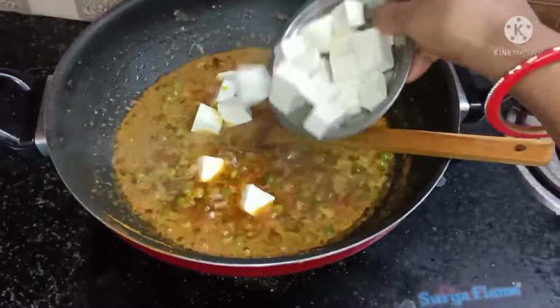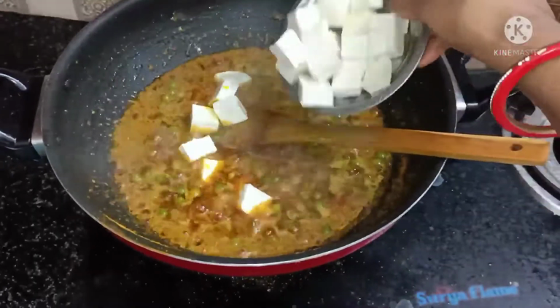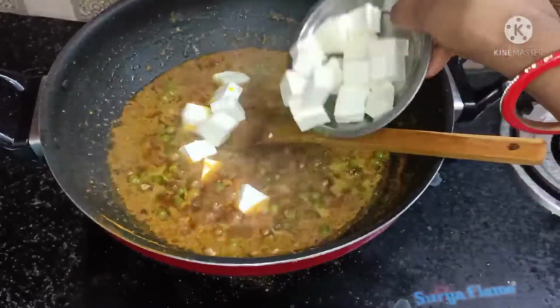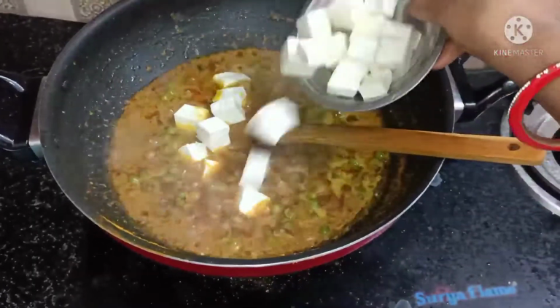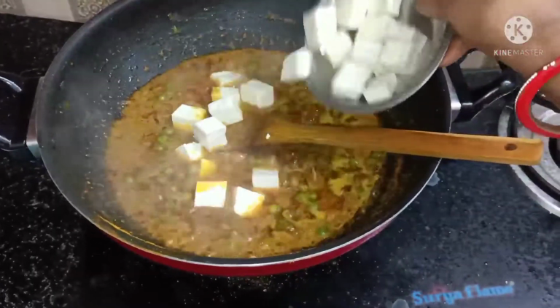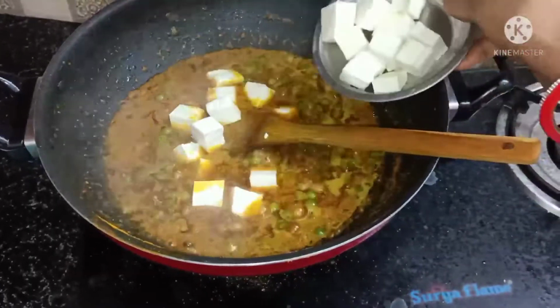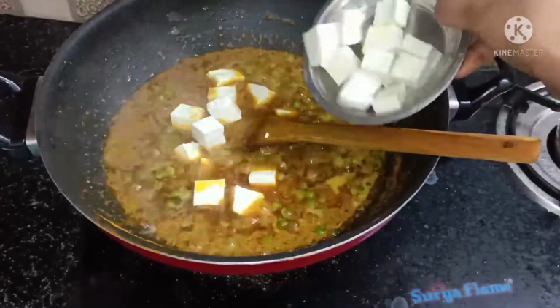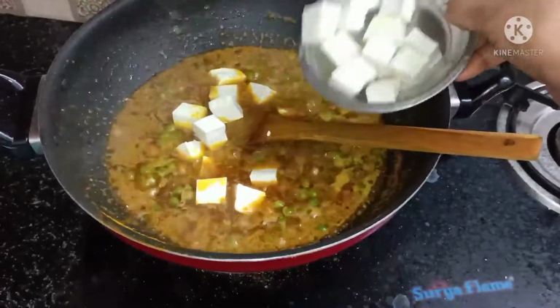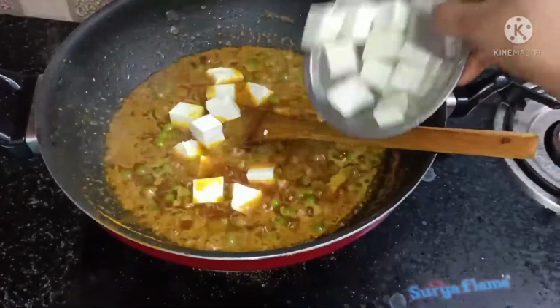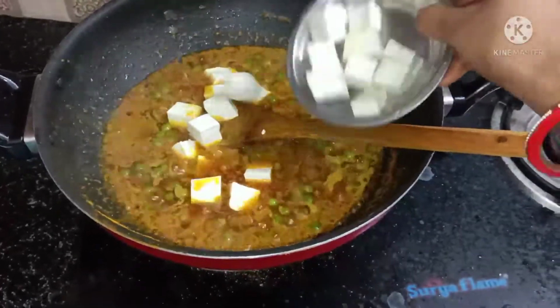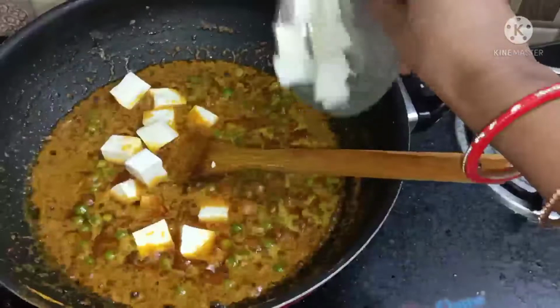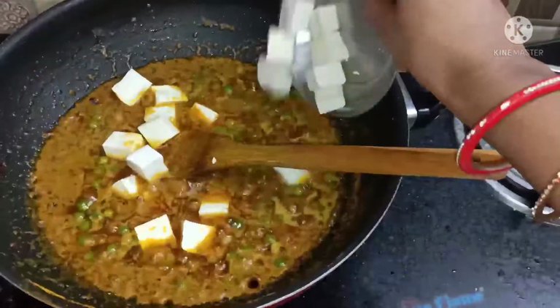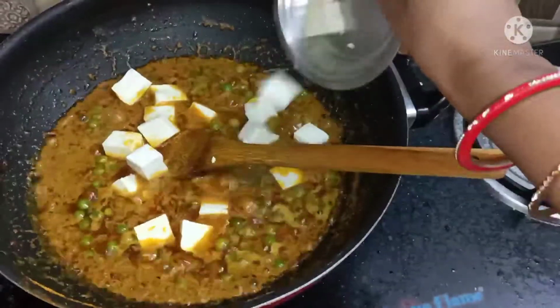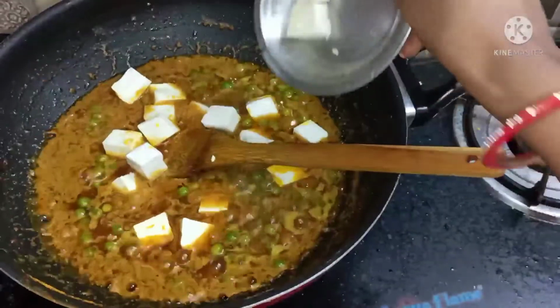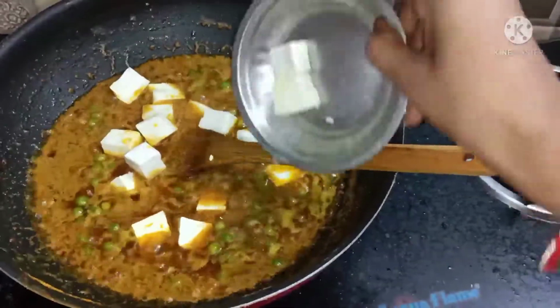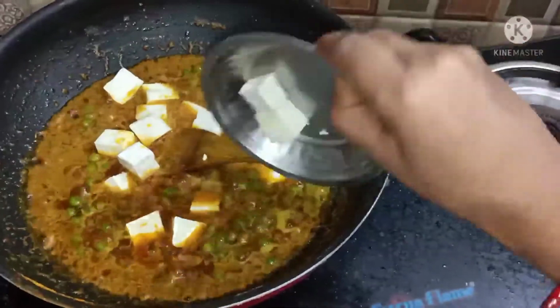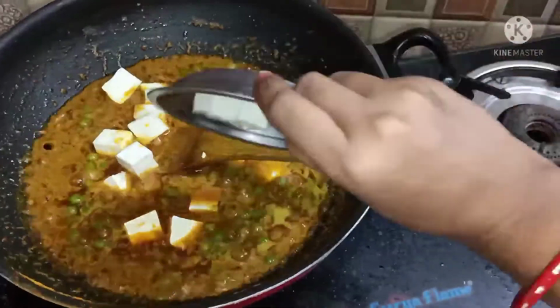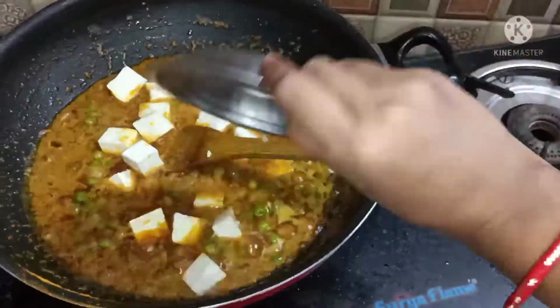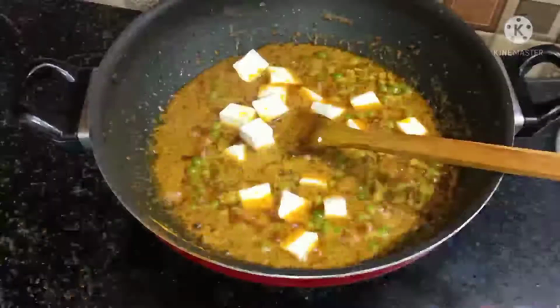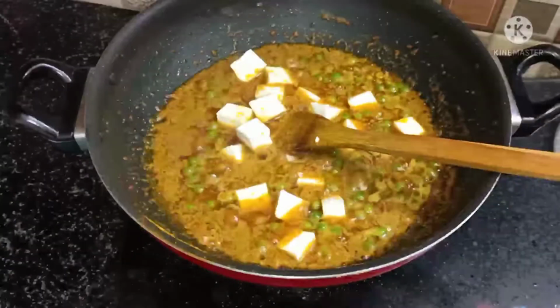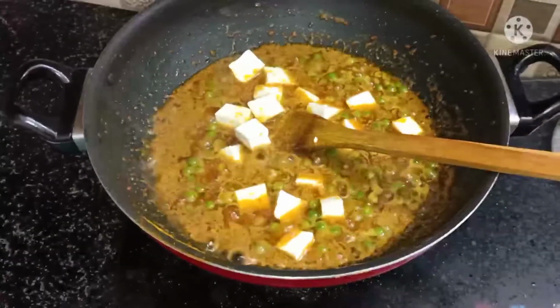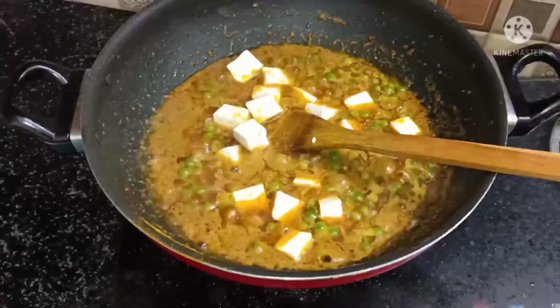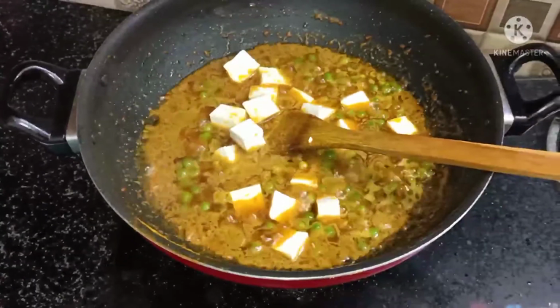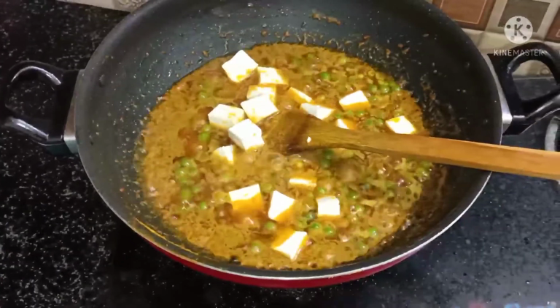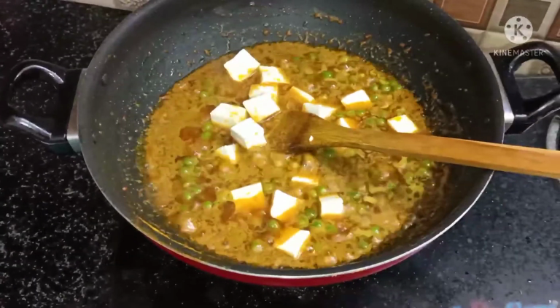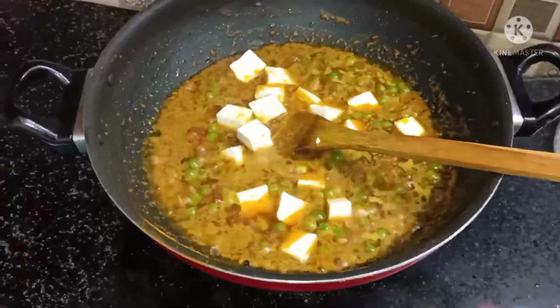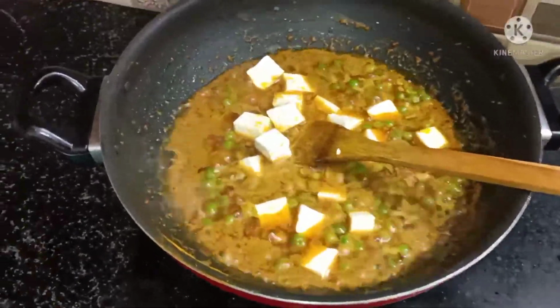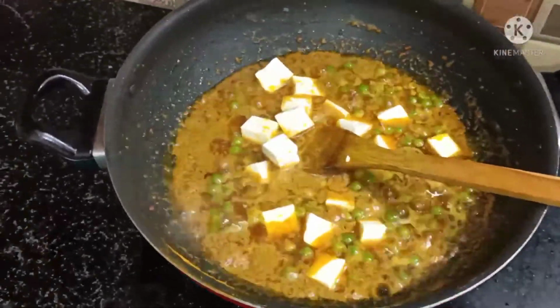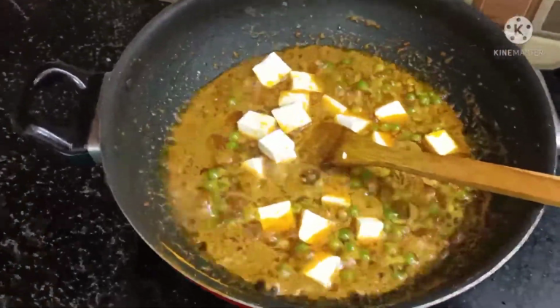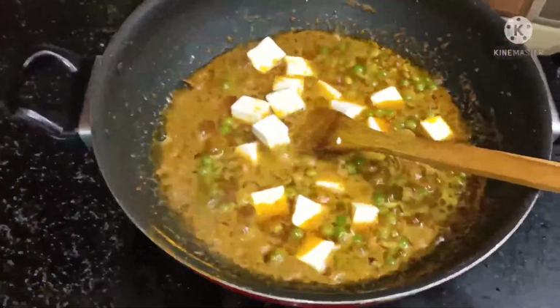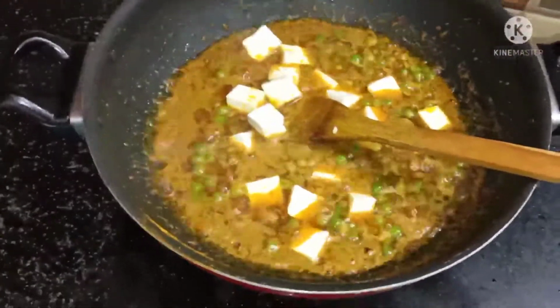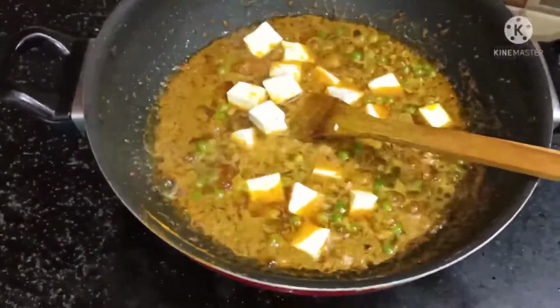I added milk and a katori of cream. If you have it, you can add it — it is totally optional.